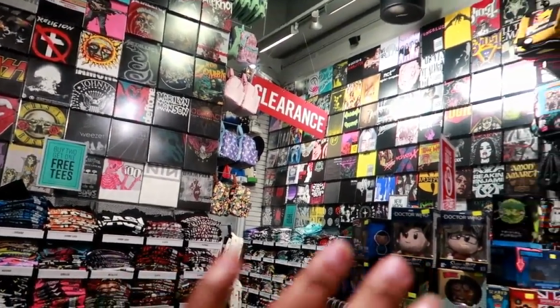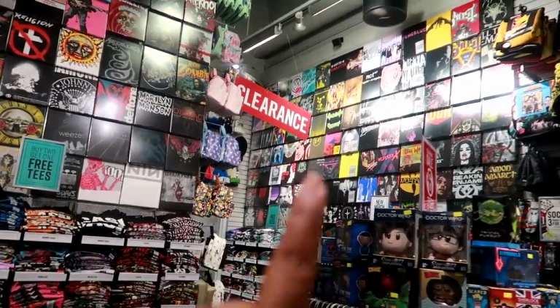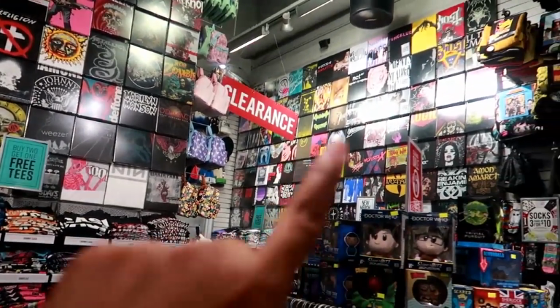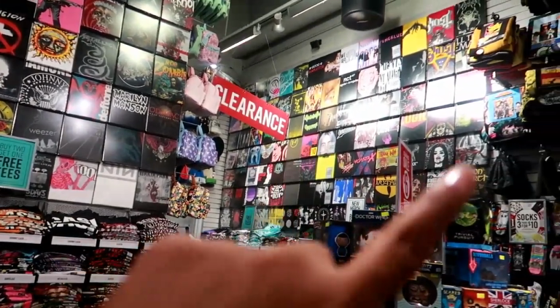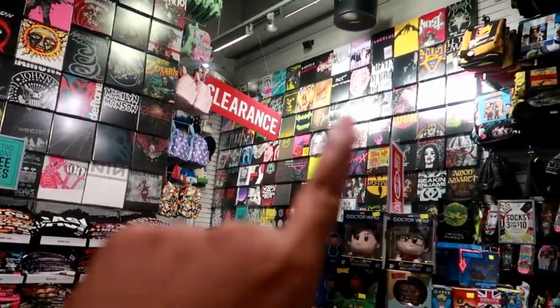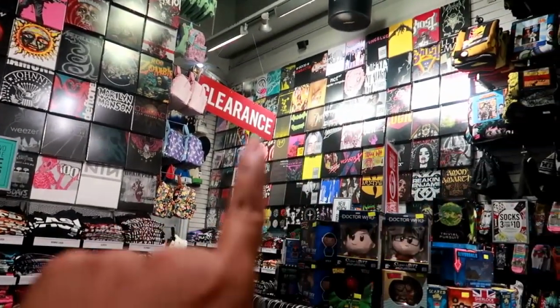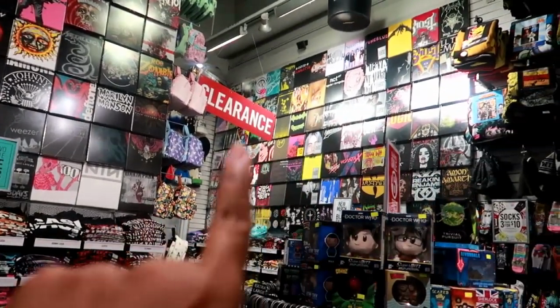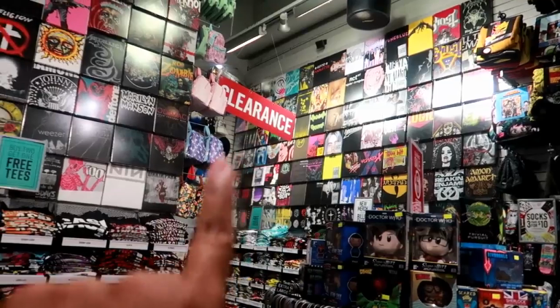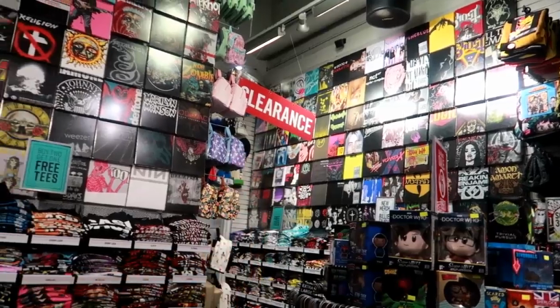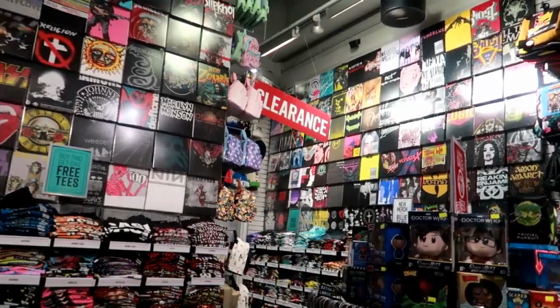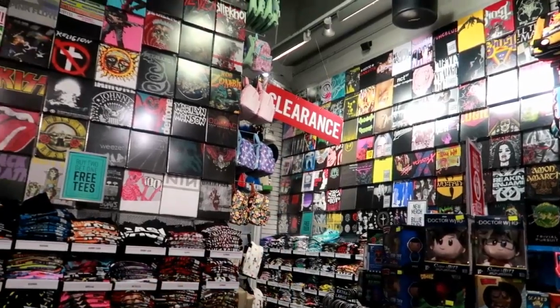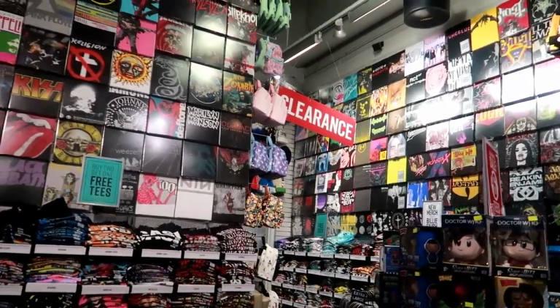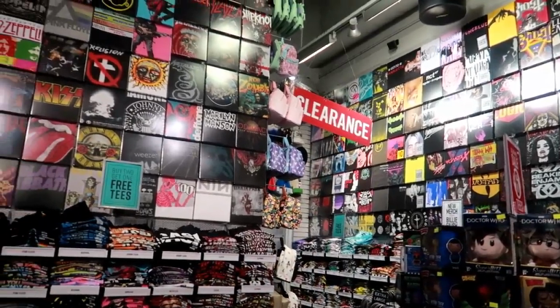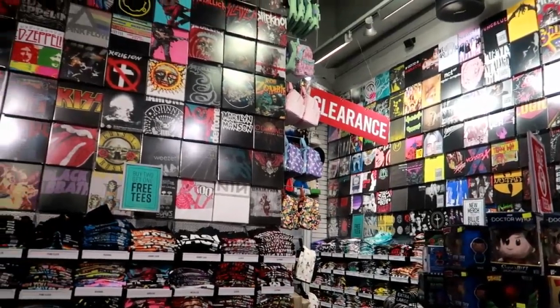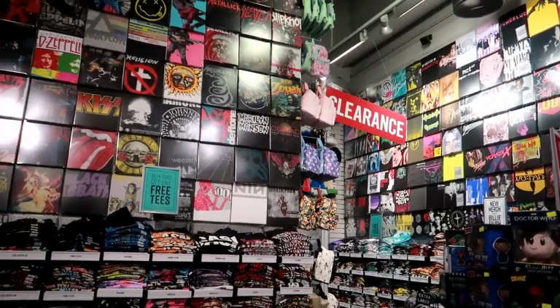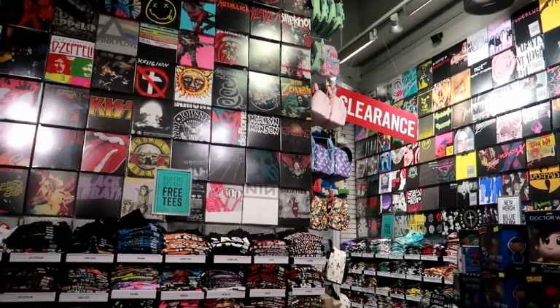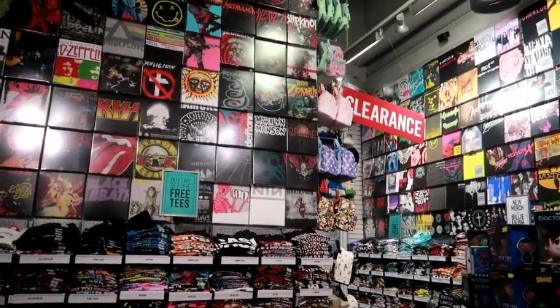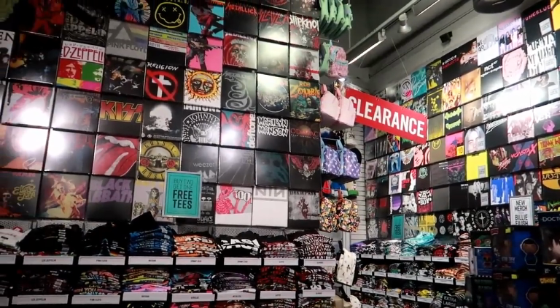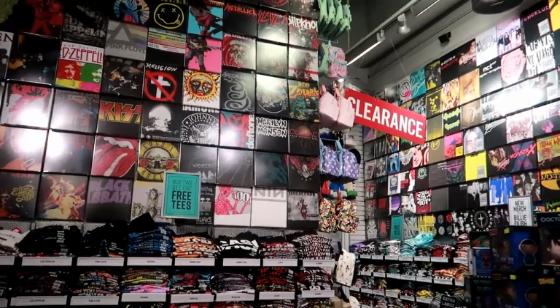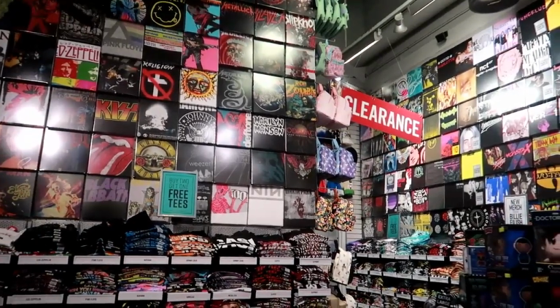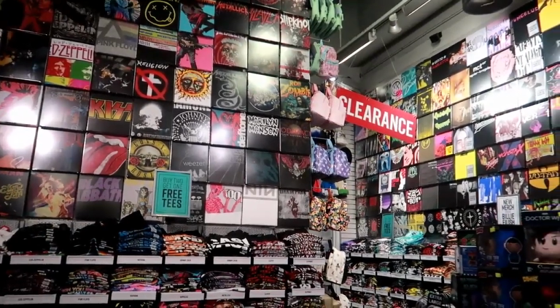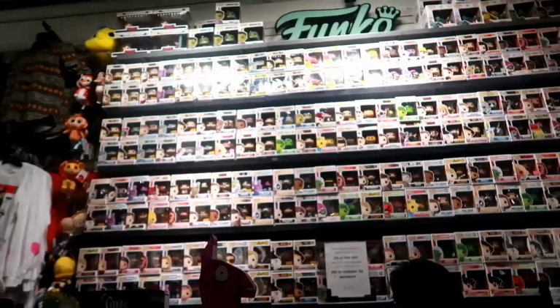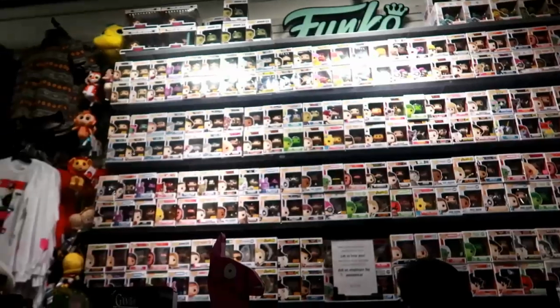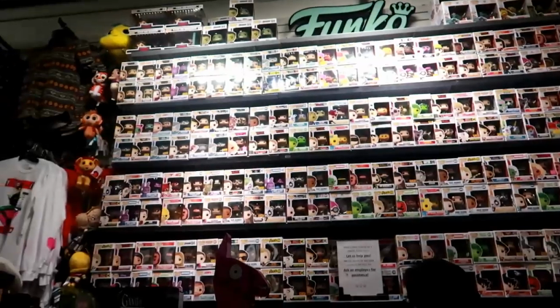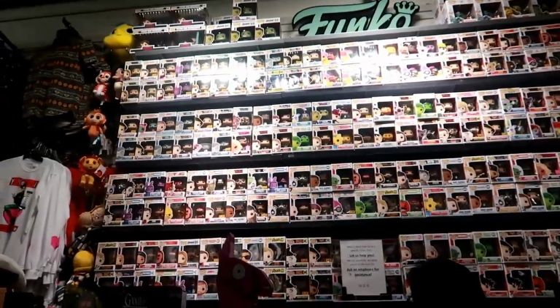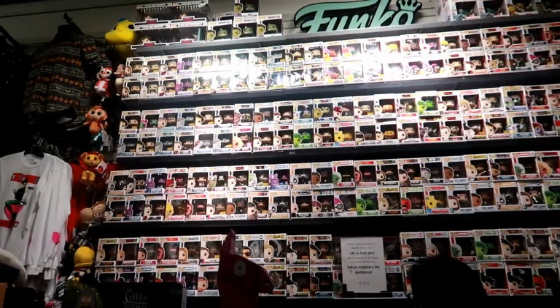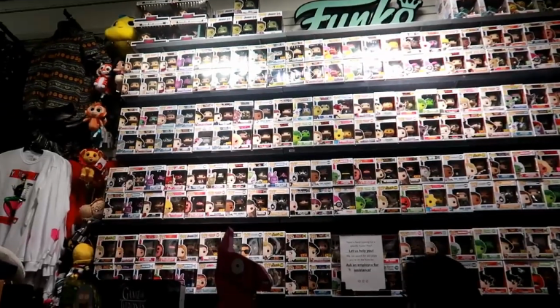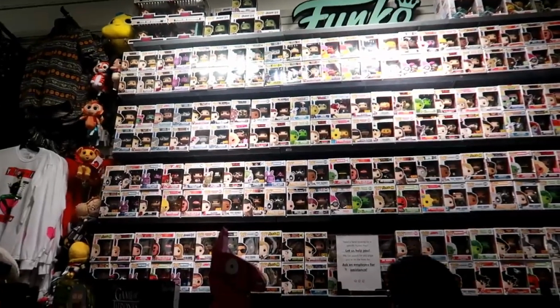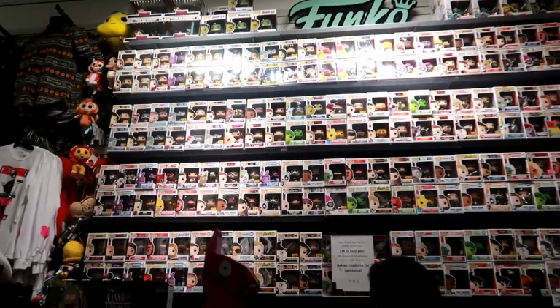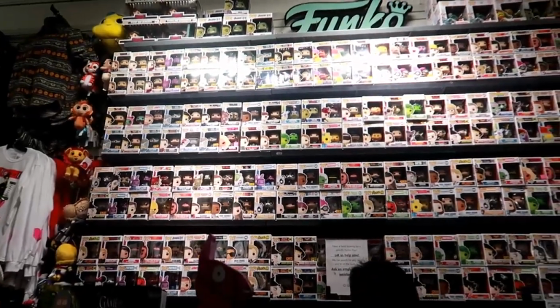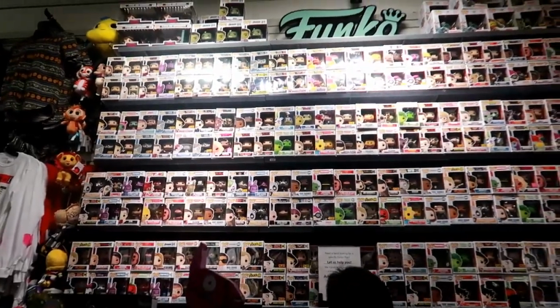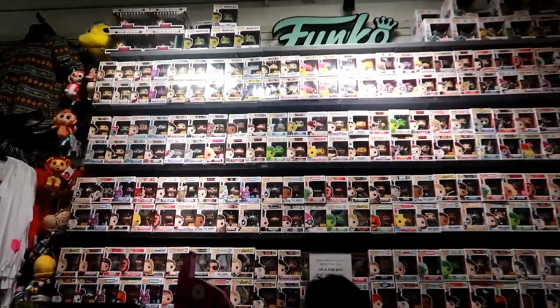Oh, is this a Toy Story jean jacket or vest? 'You've Got a Friend in Me' — 44.90. They have a lot of shirts on clearance as well, so if you like screen prints like me, you might want to check out Hot Topic.